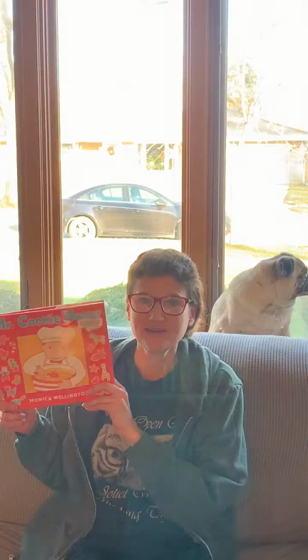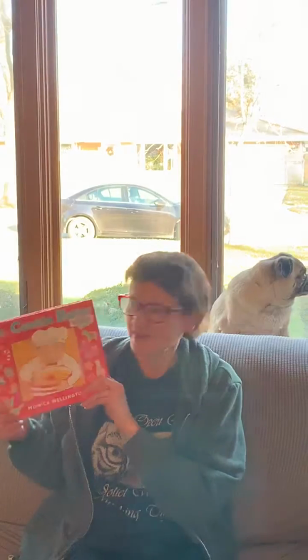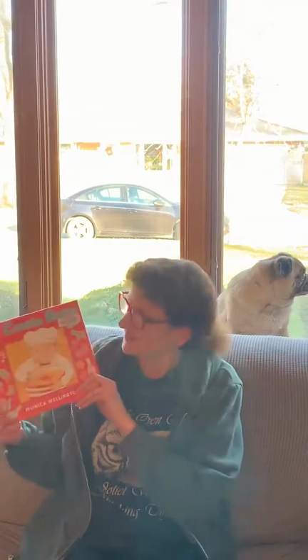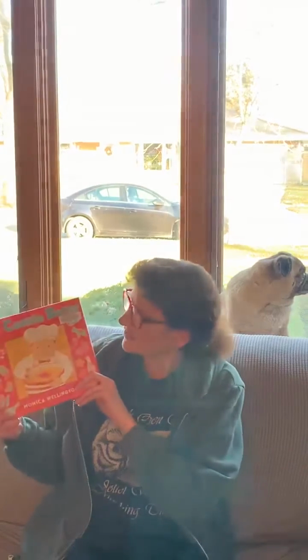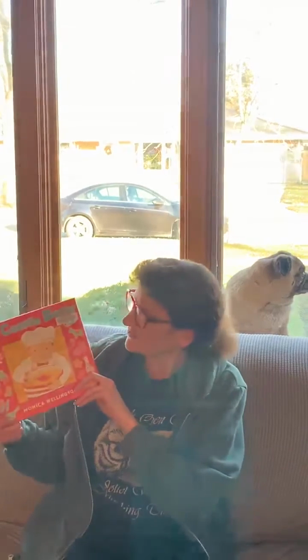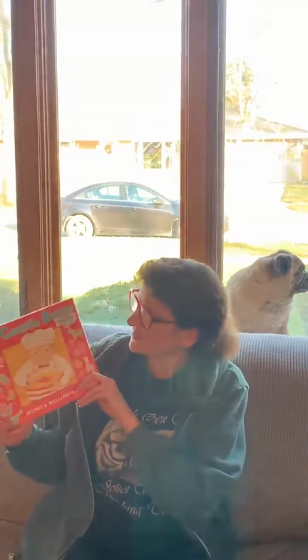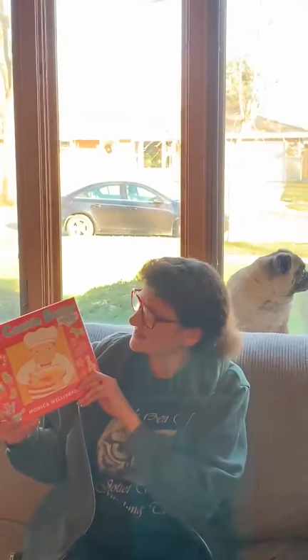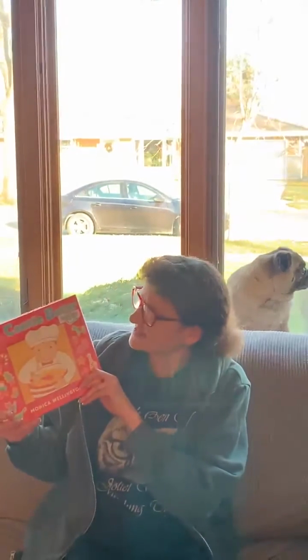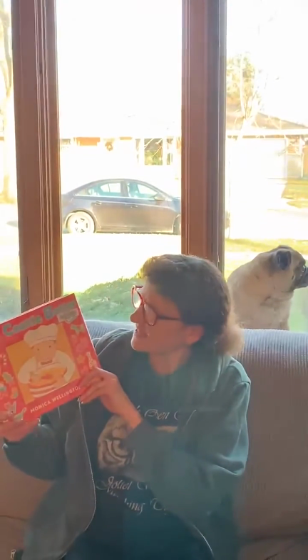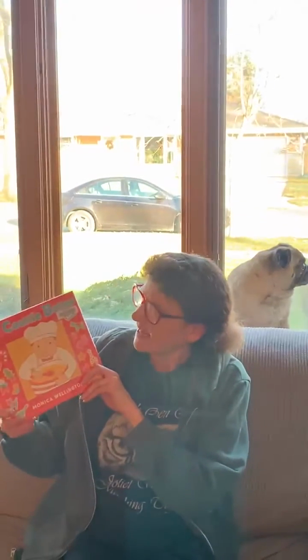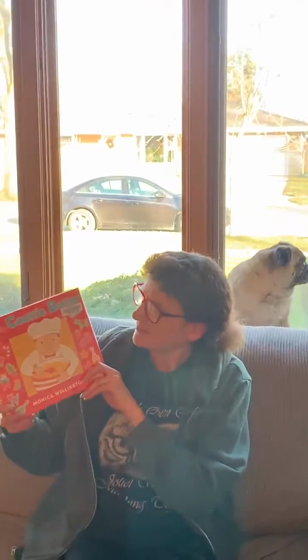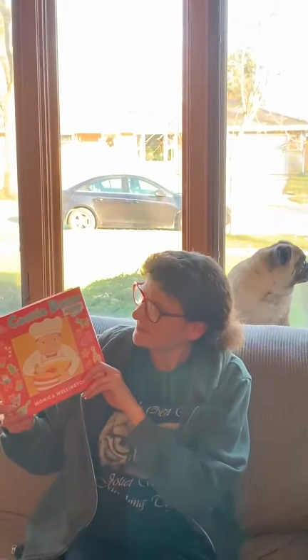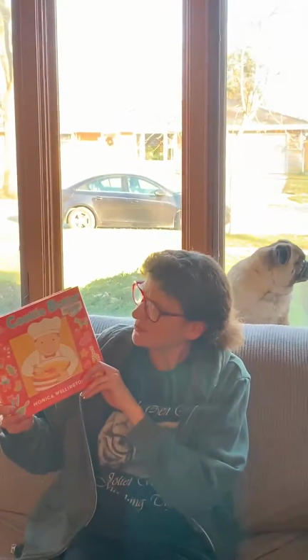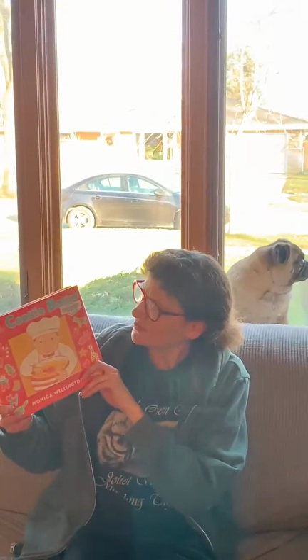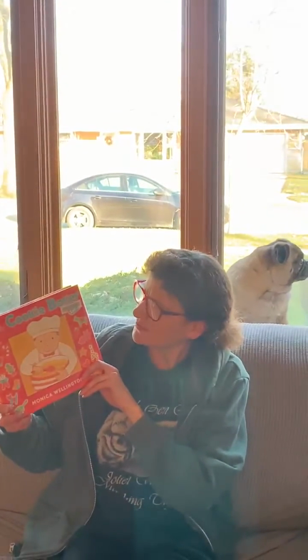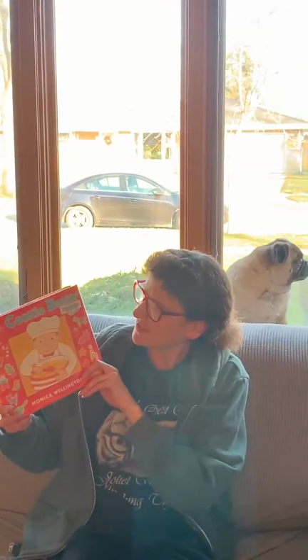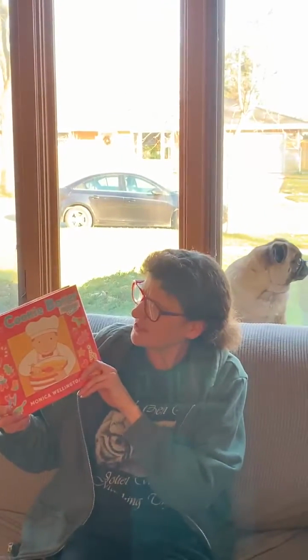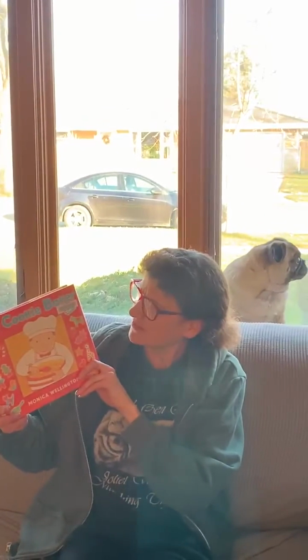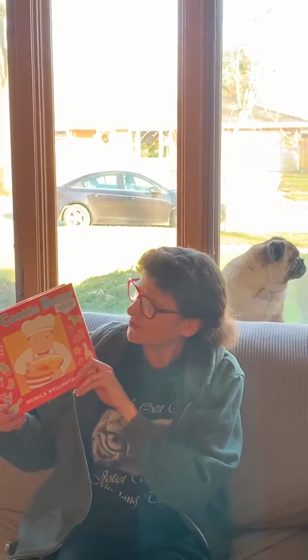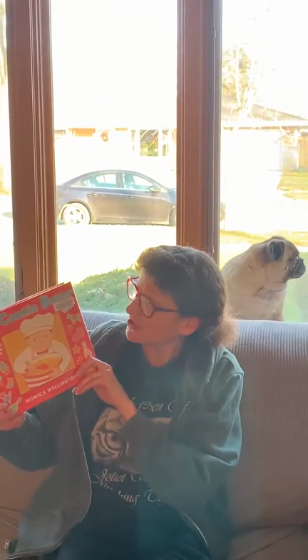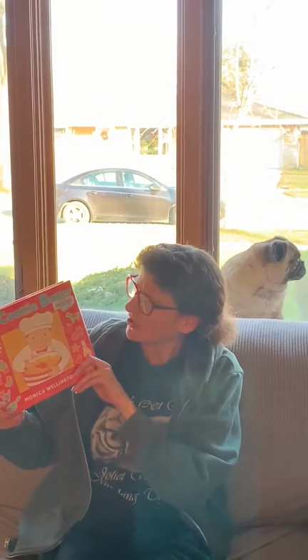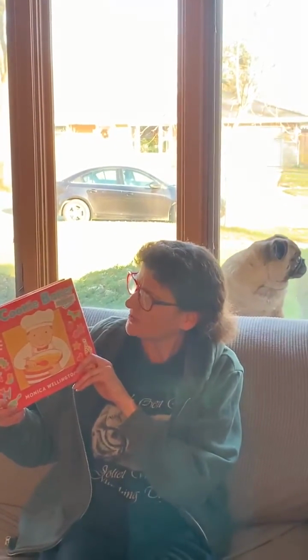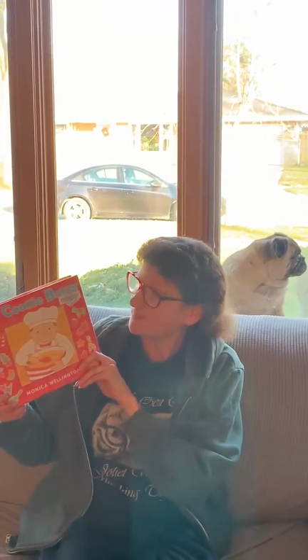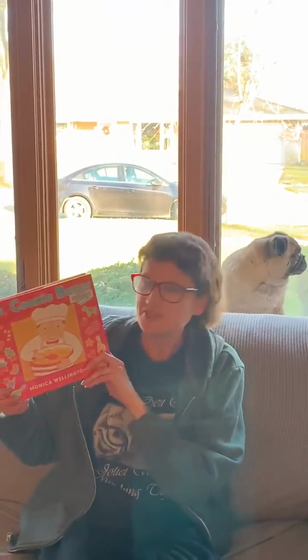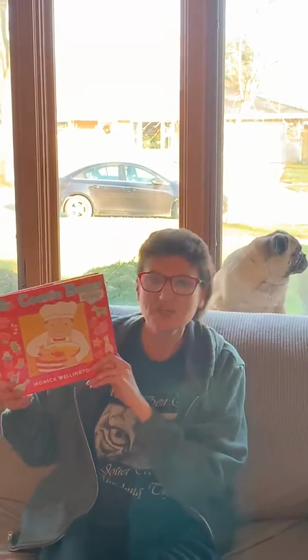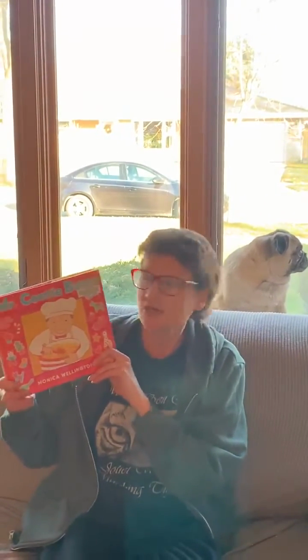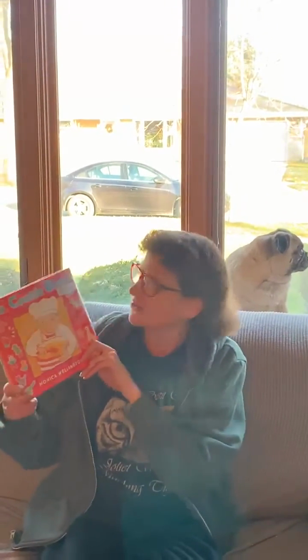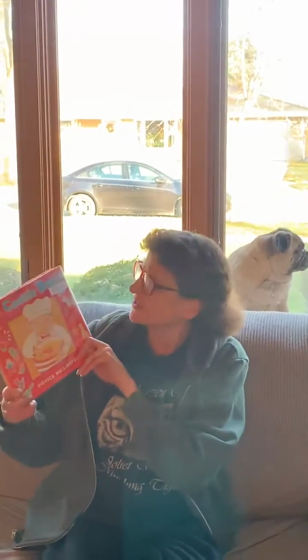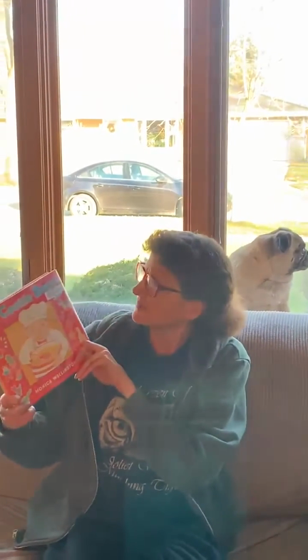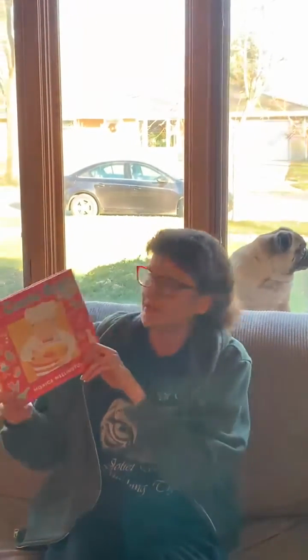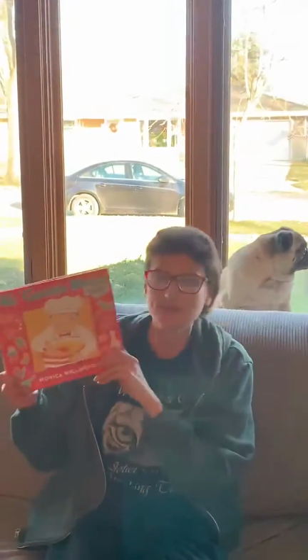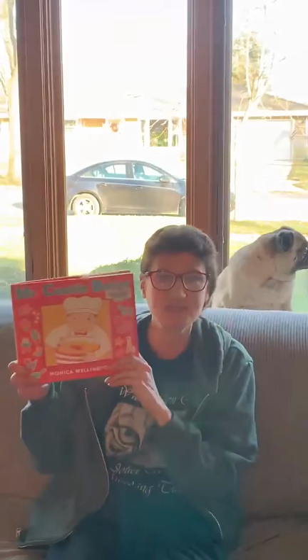Hello friends. I'm going to read the book called Mr. Cookie Baker today.